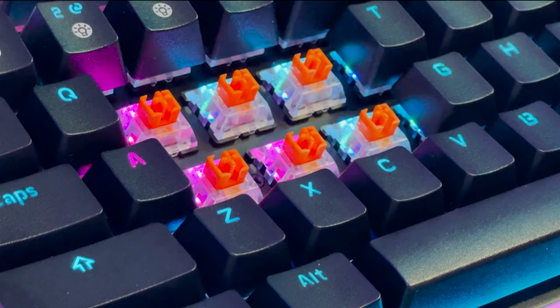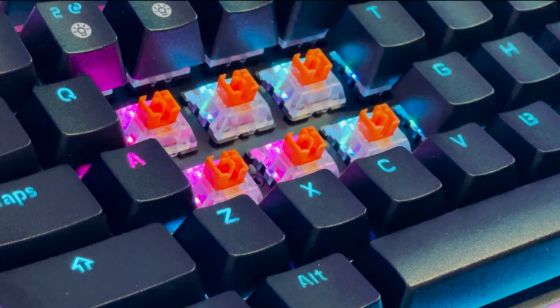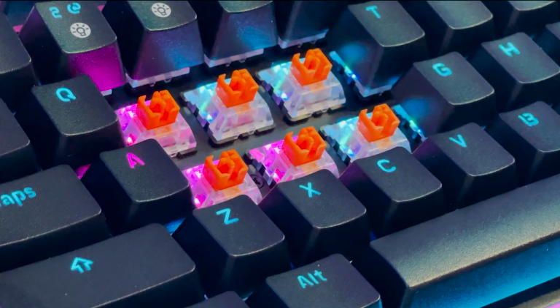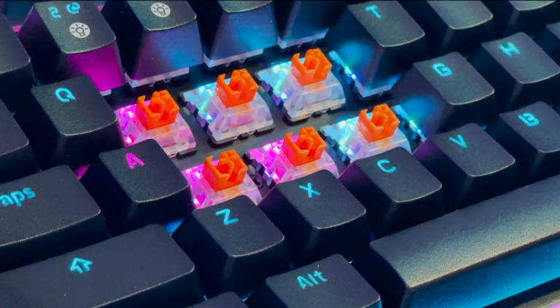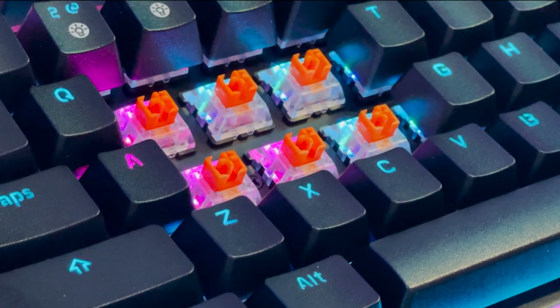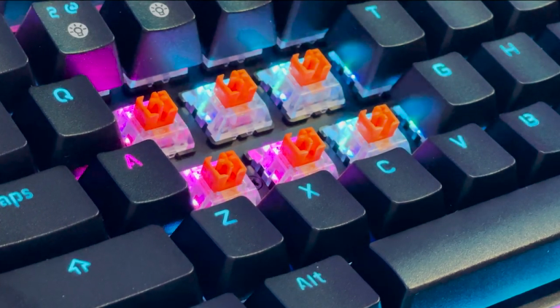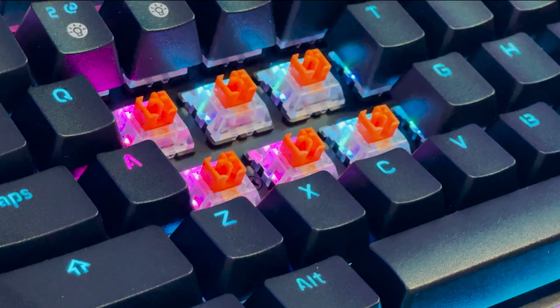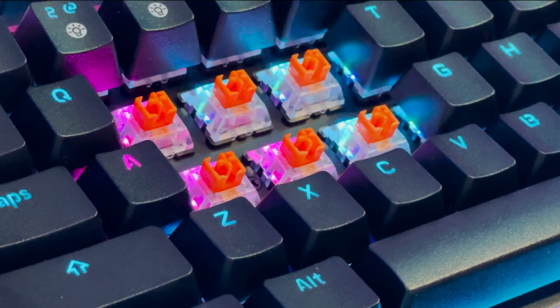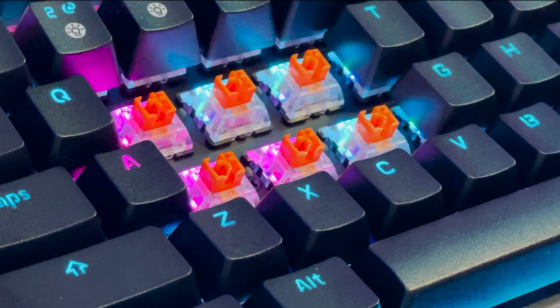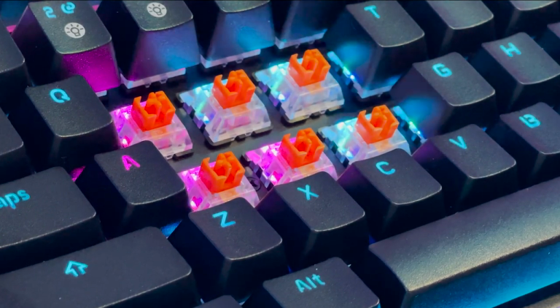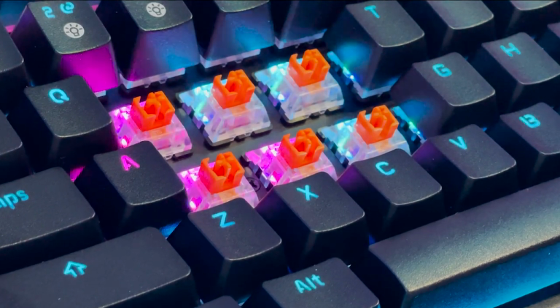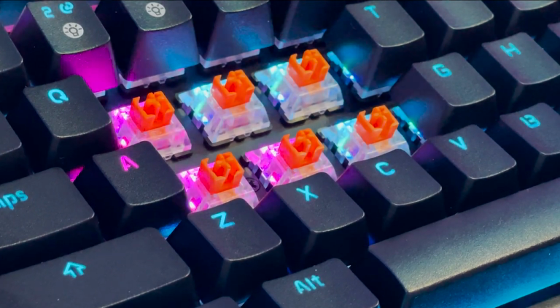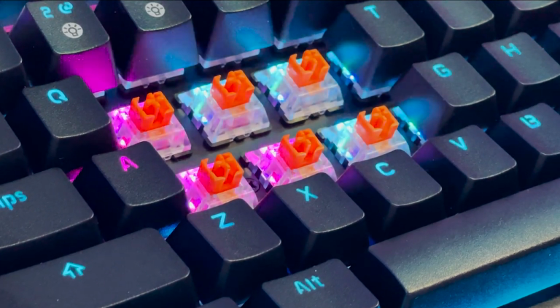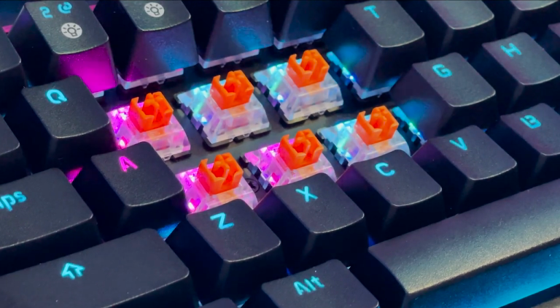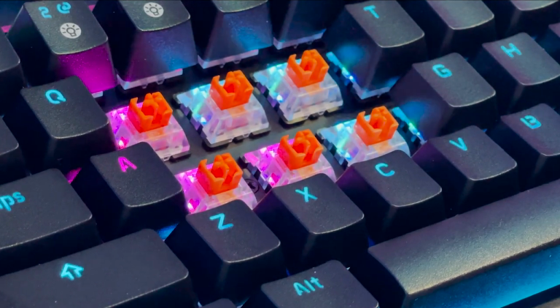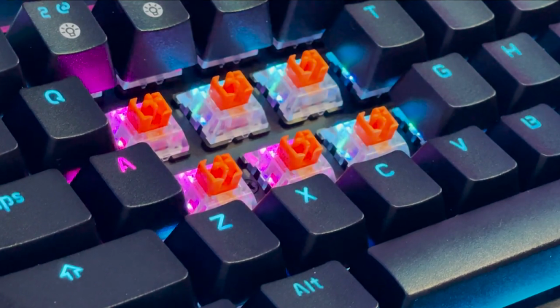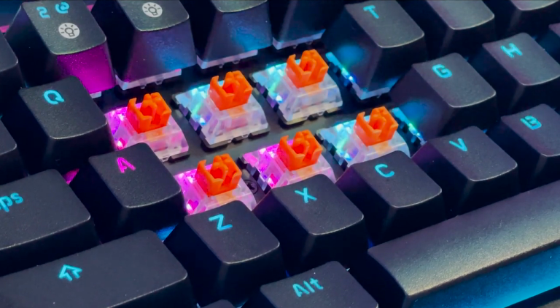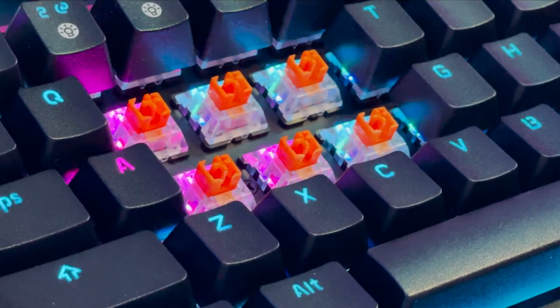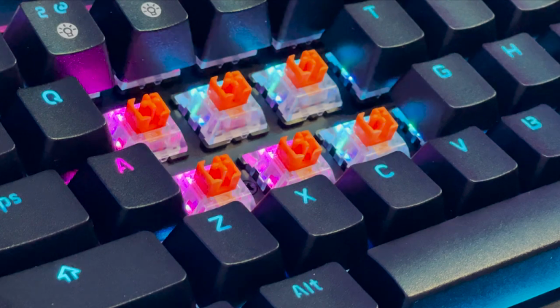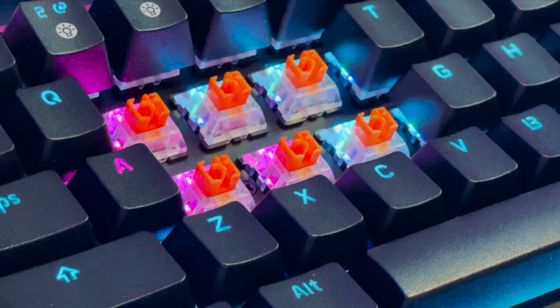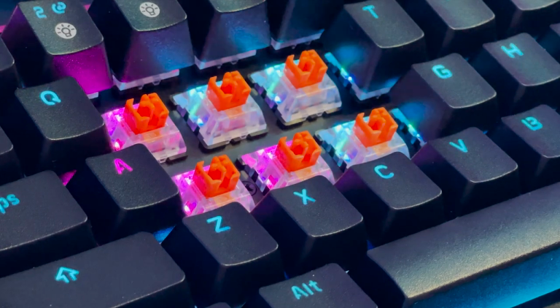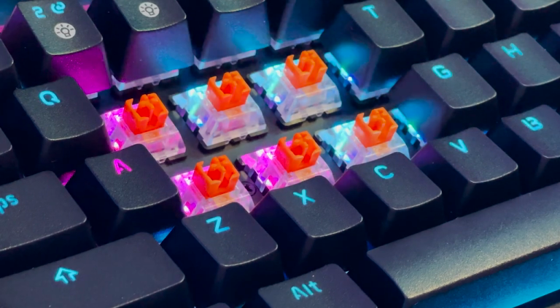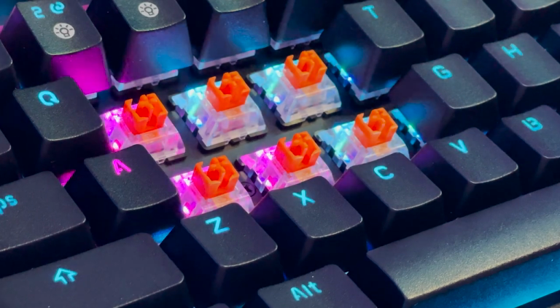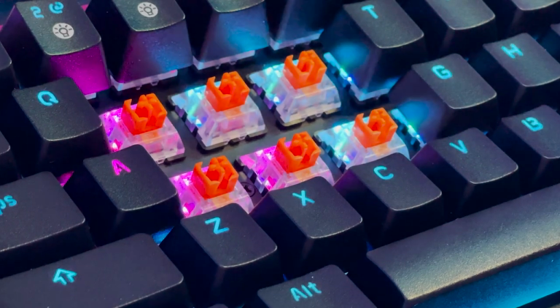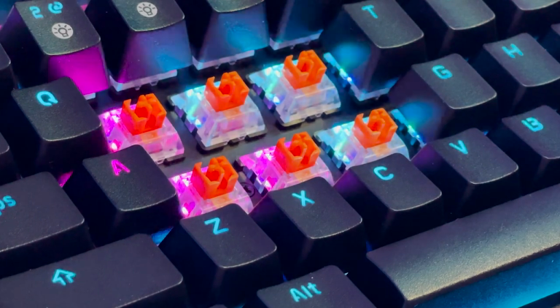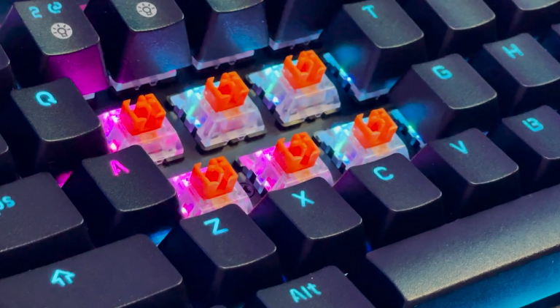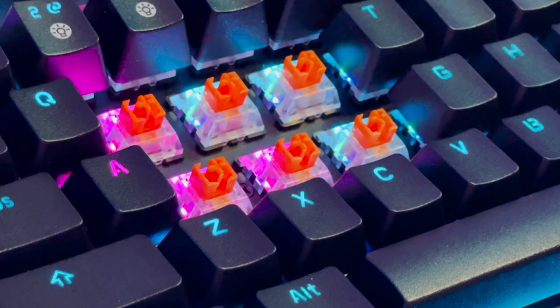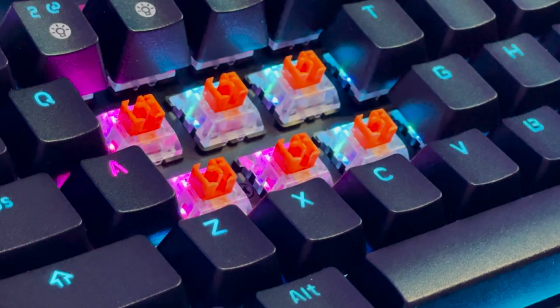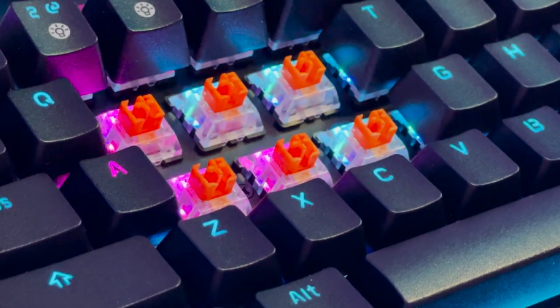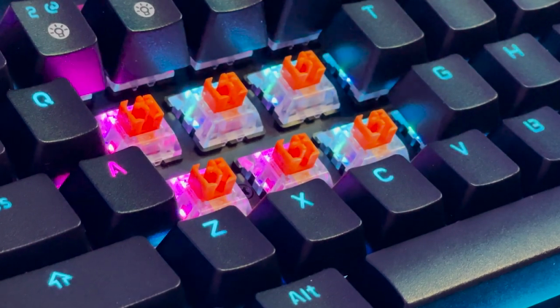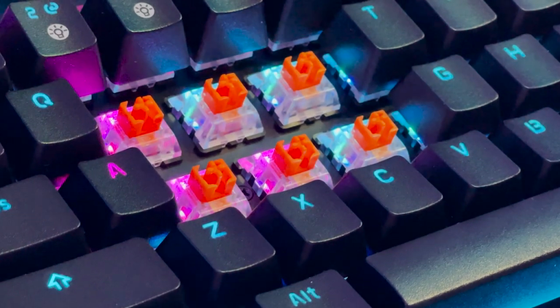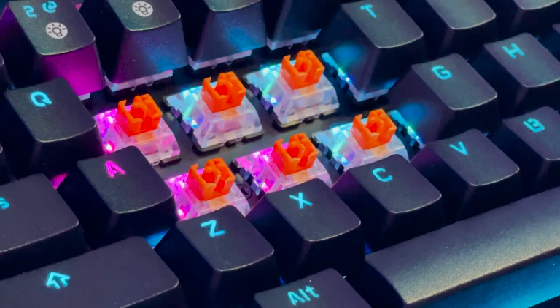You can even buy a different set of switches — Silent Red Opticals — on their website. Now here's a typing test of the orange optical switches.